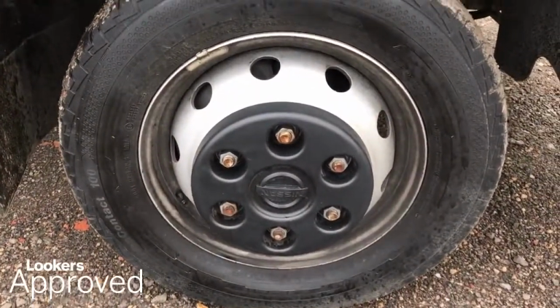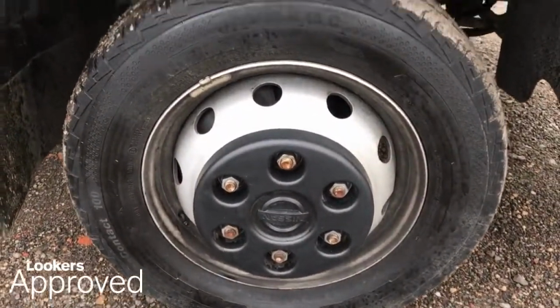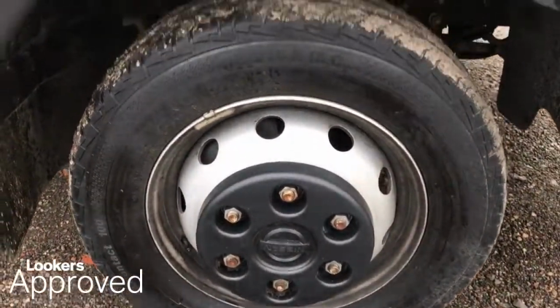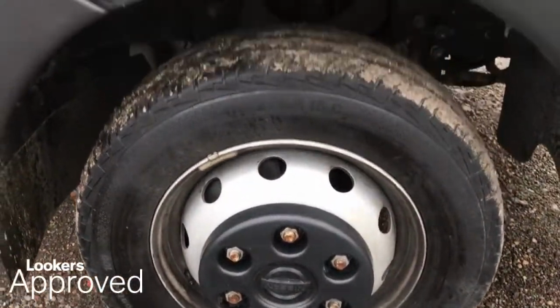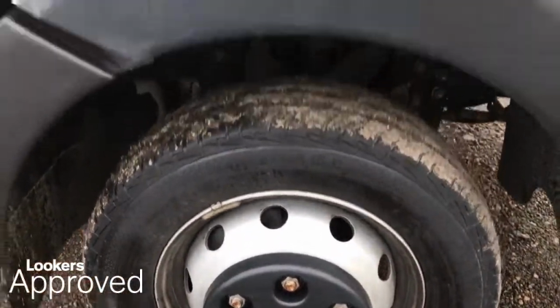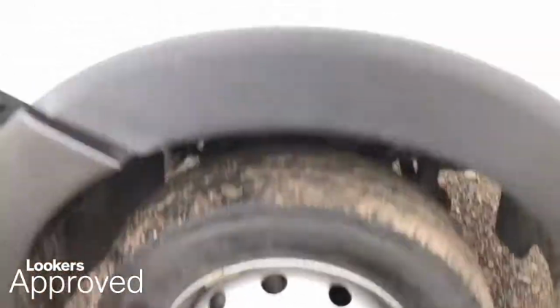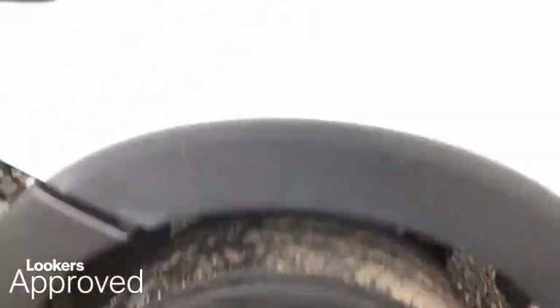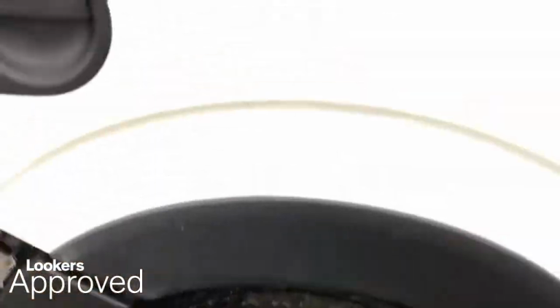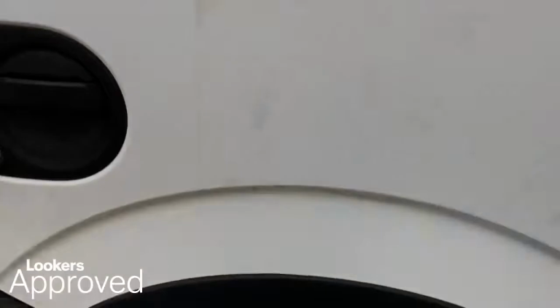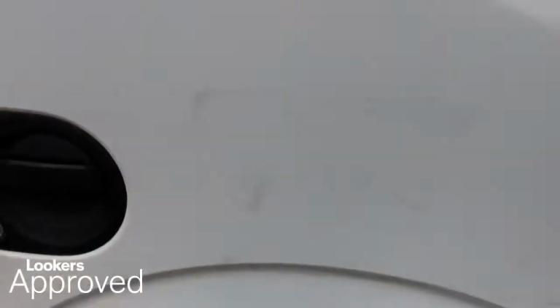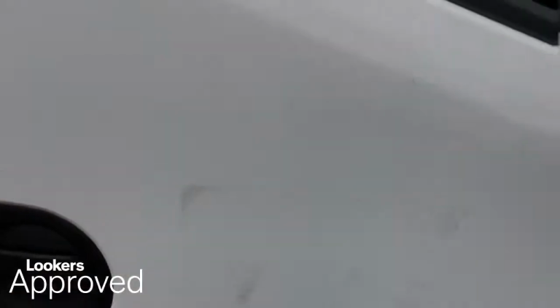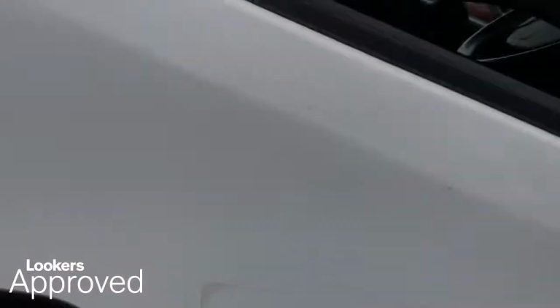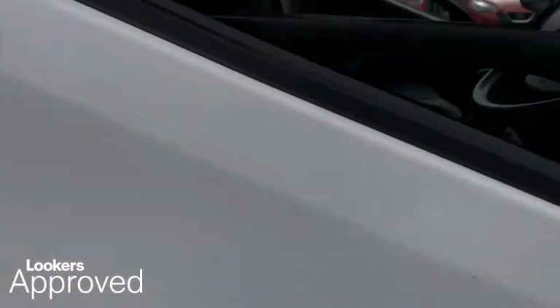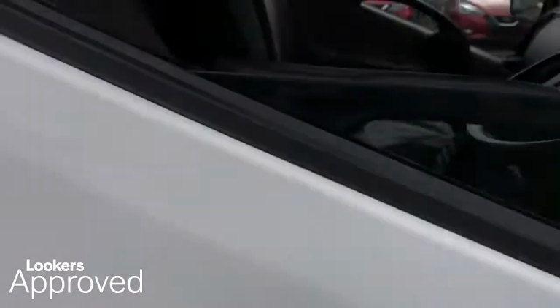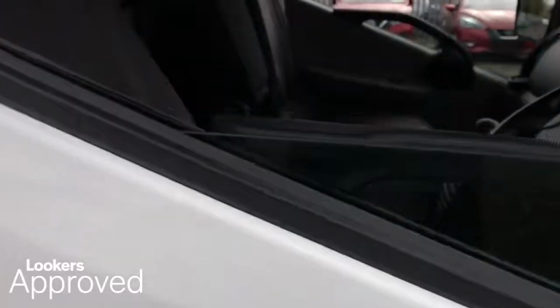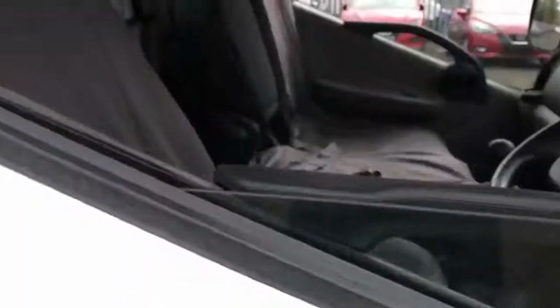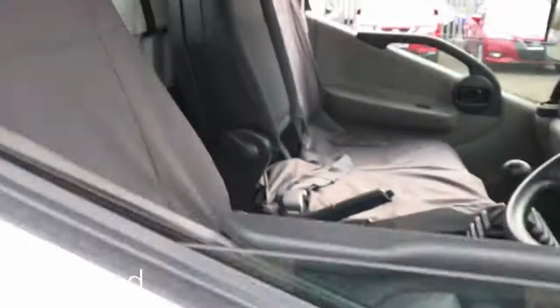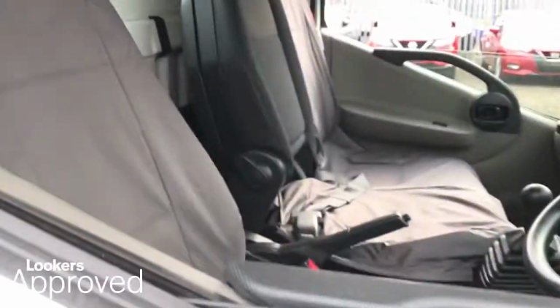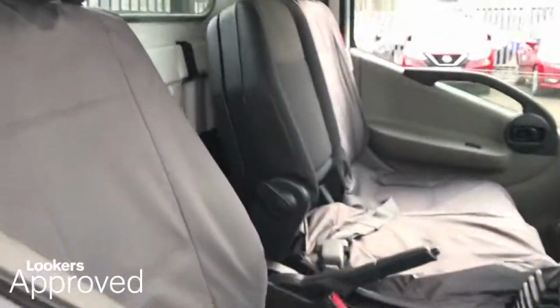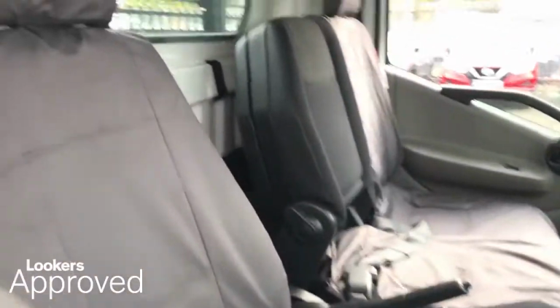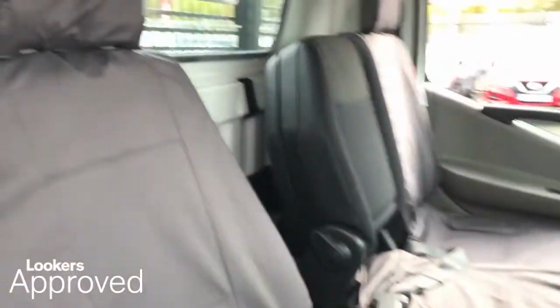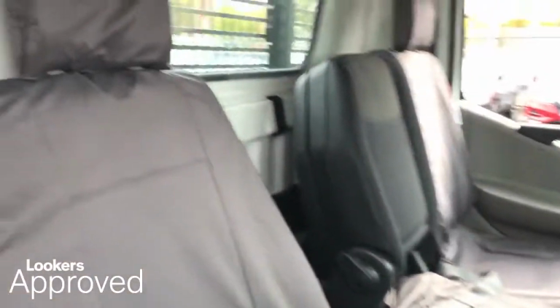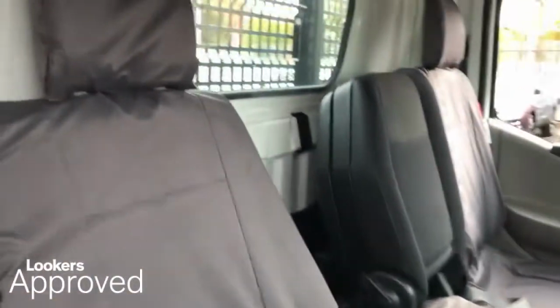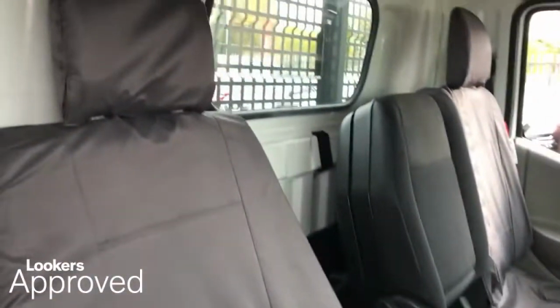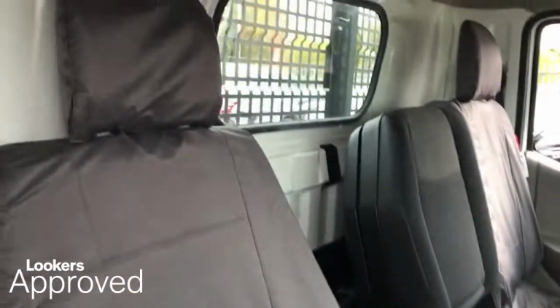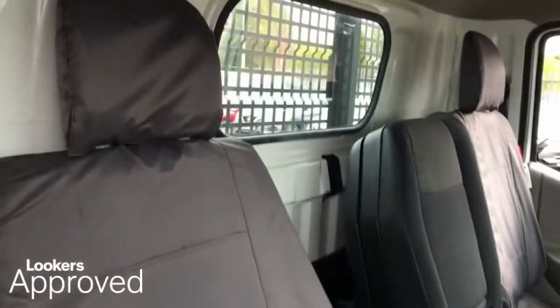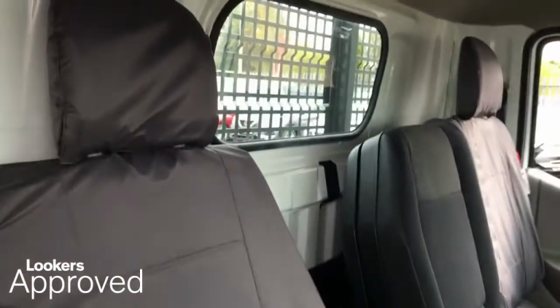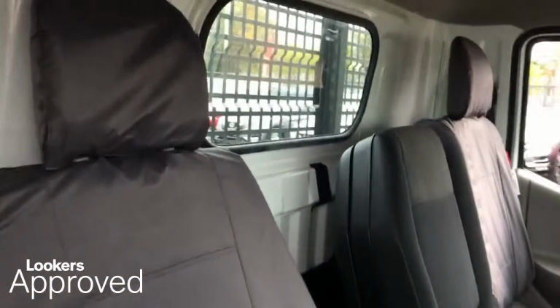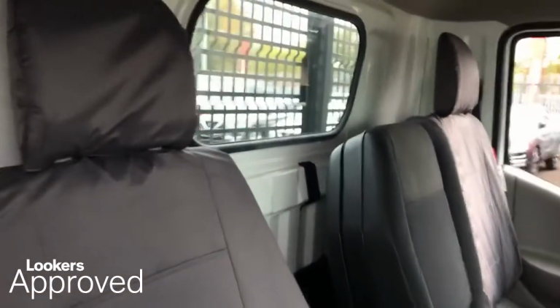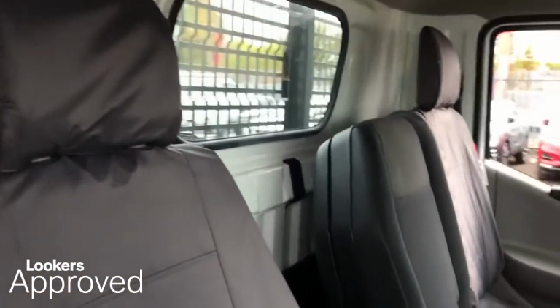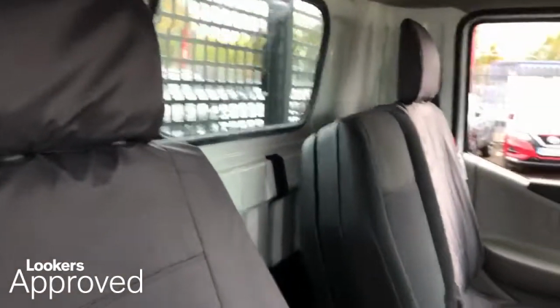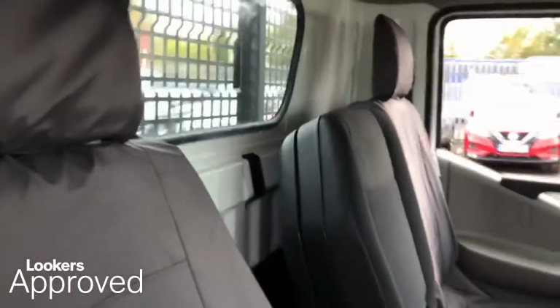All our approved used cars come with our free Lookers Approved Package, worth £600.